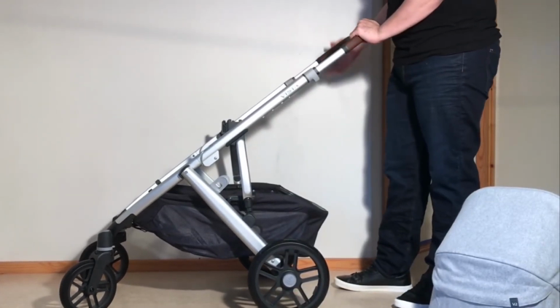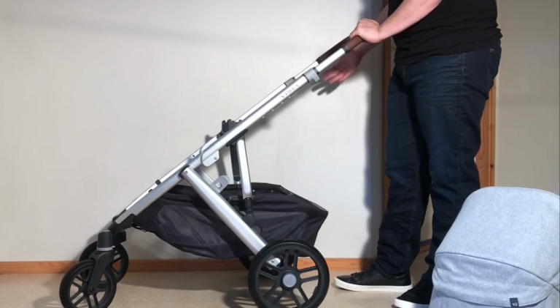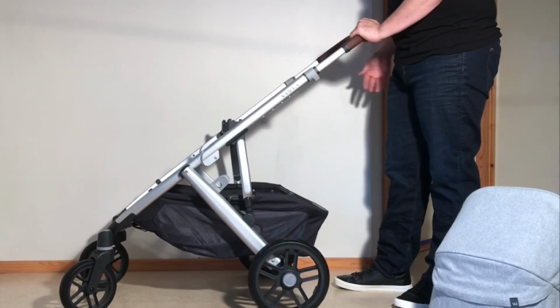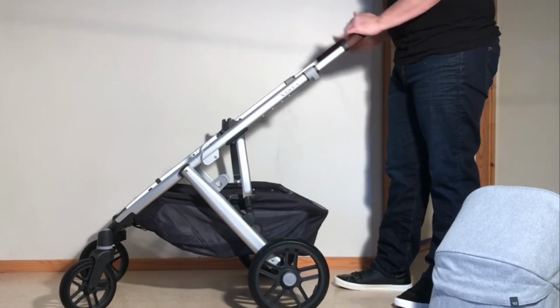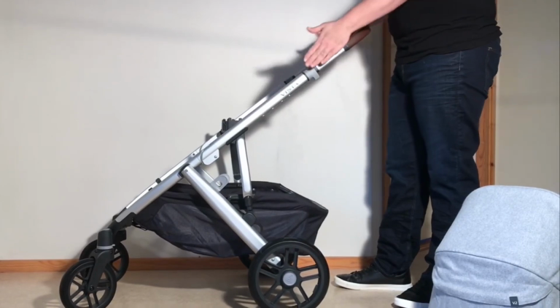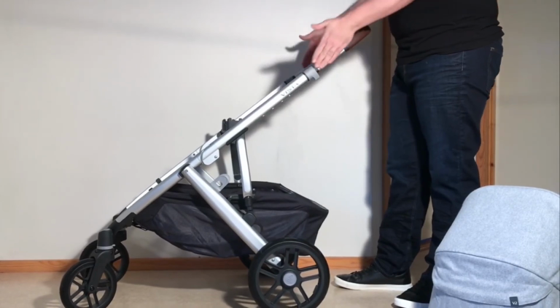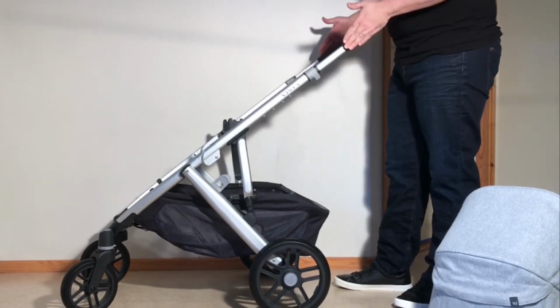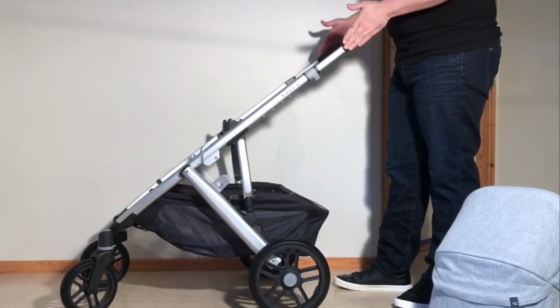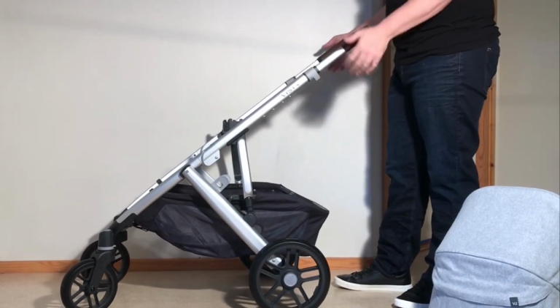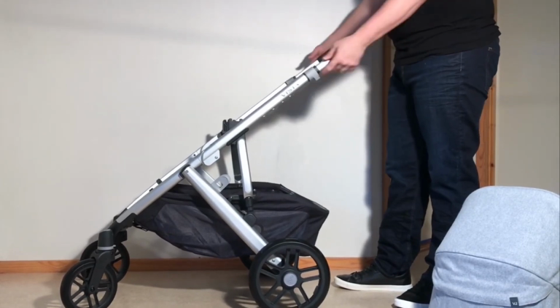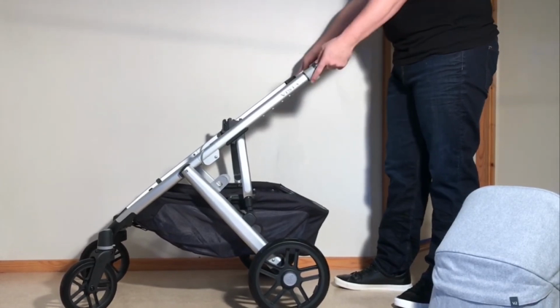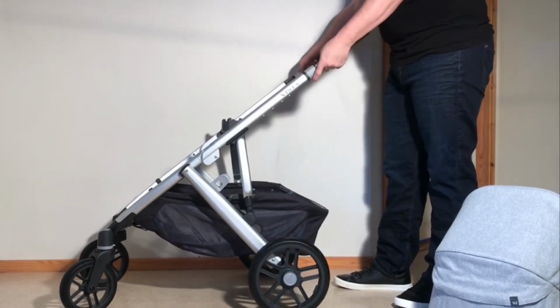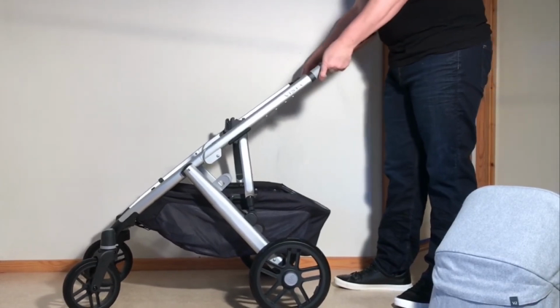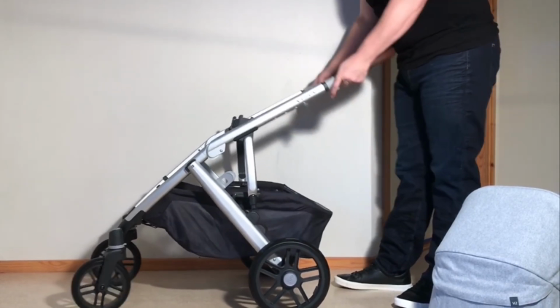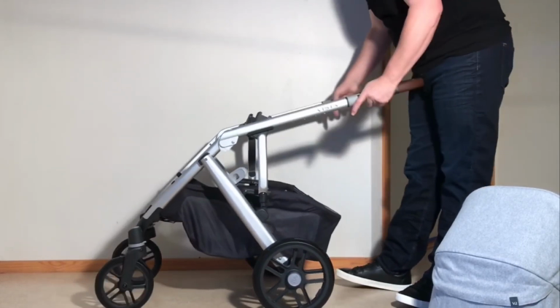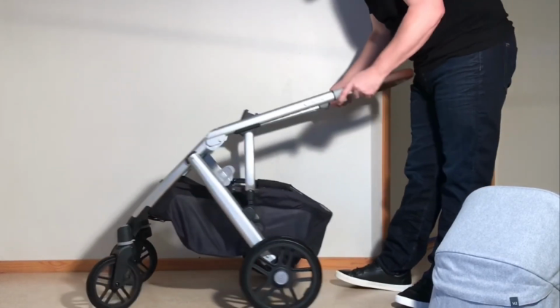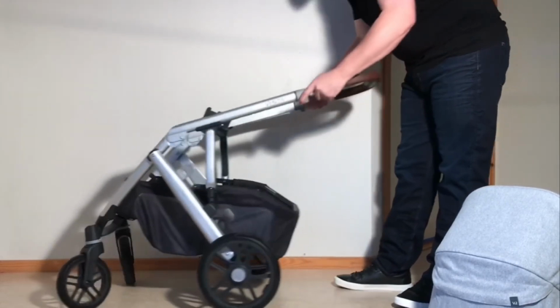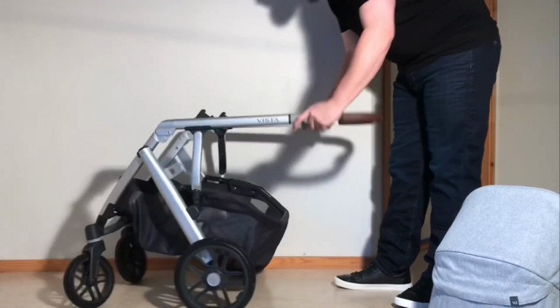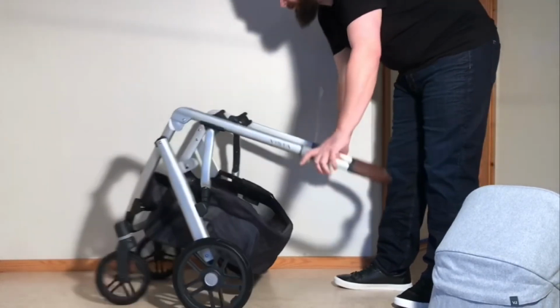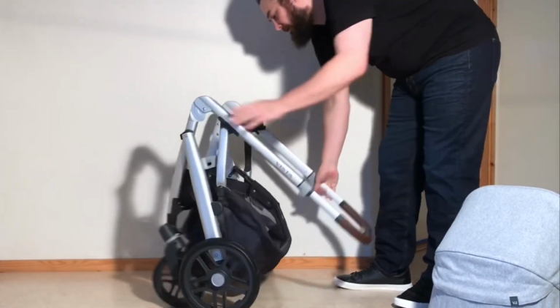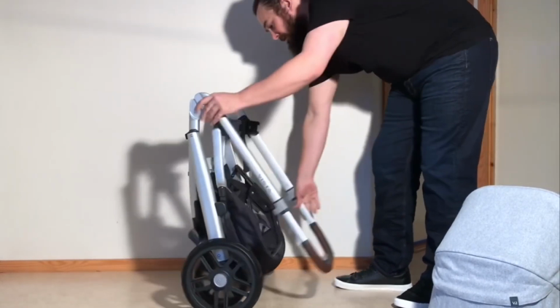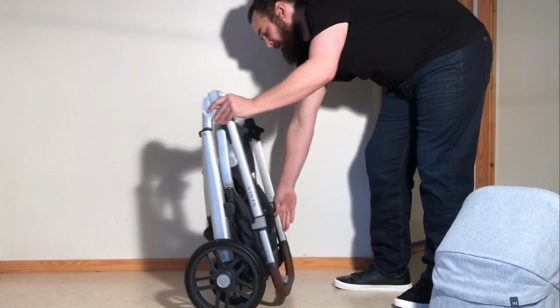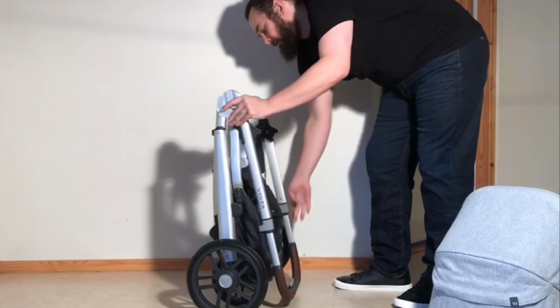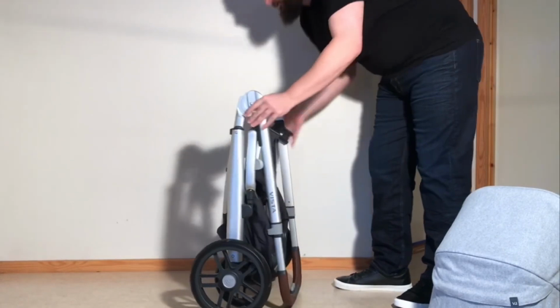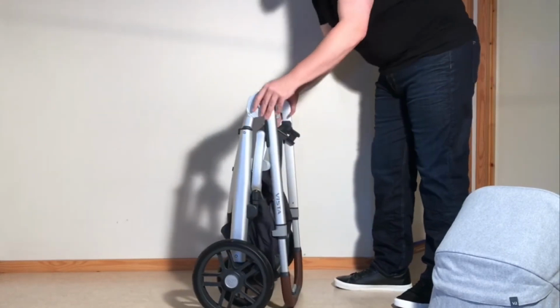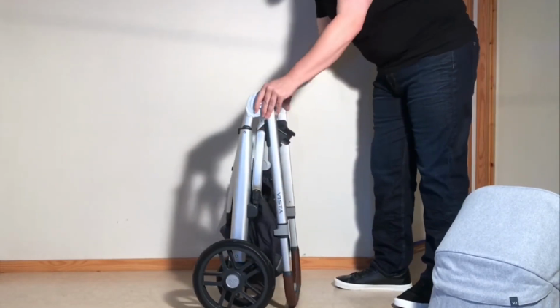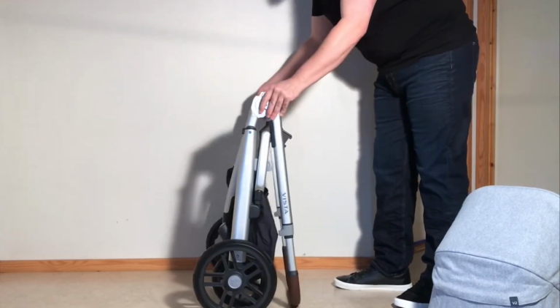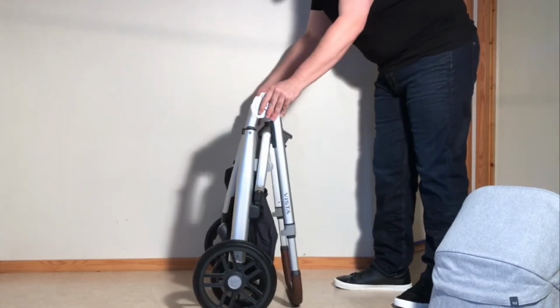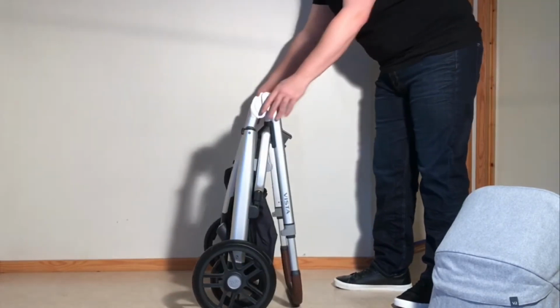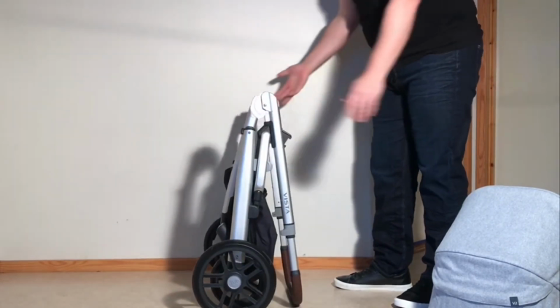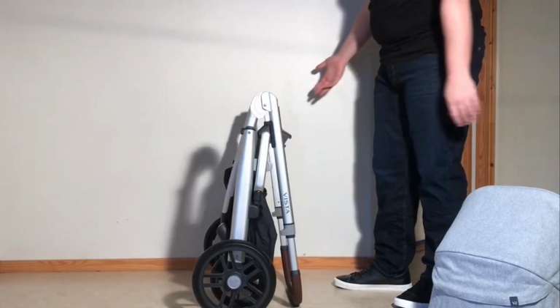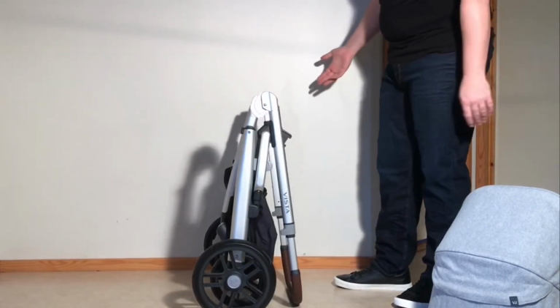Brakes are on, the handle is at full extension. We're just going to pull off all those triggers, and then you can fold down the chassis as such.